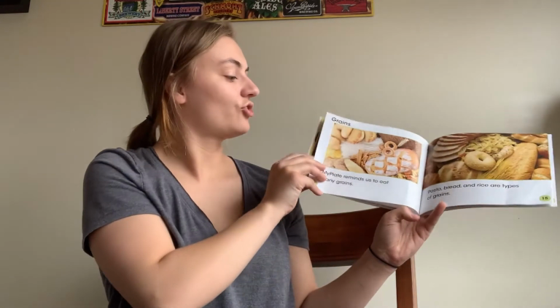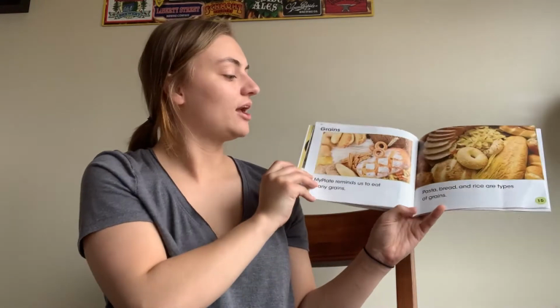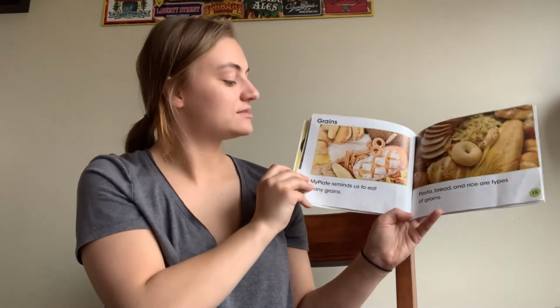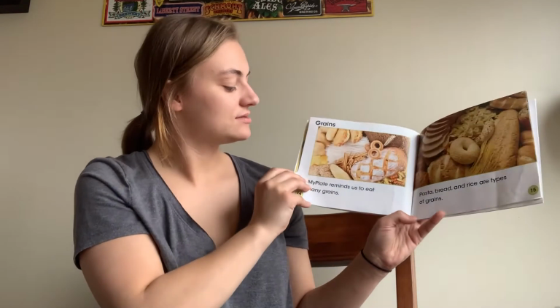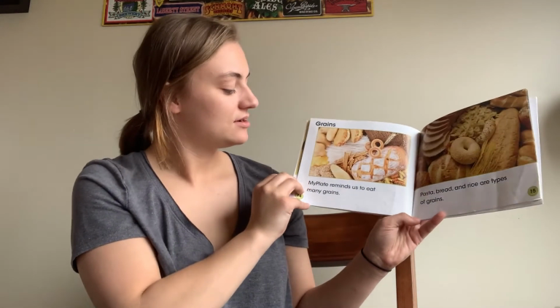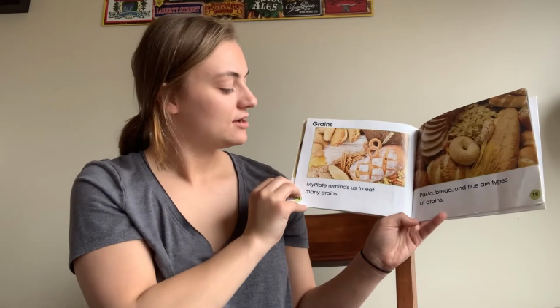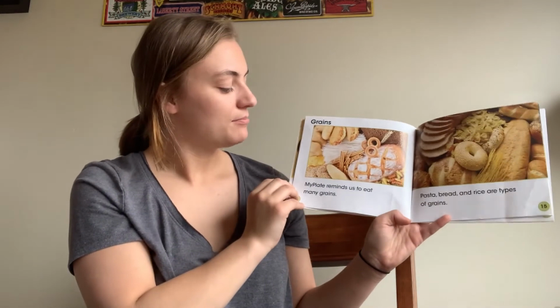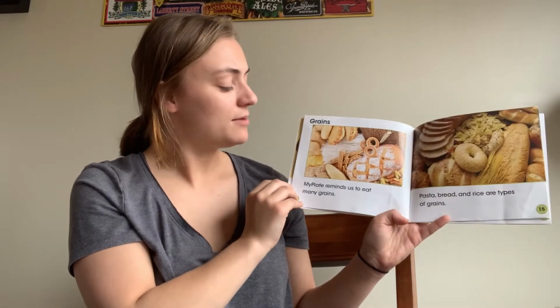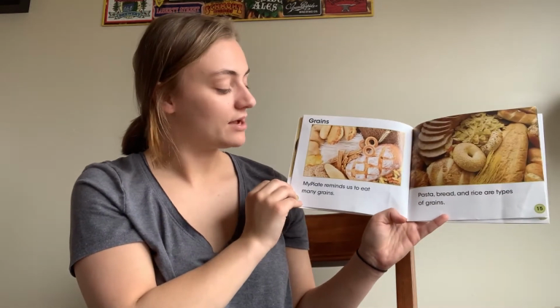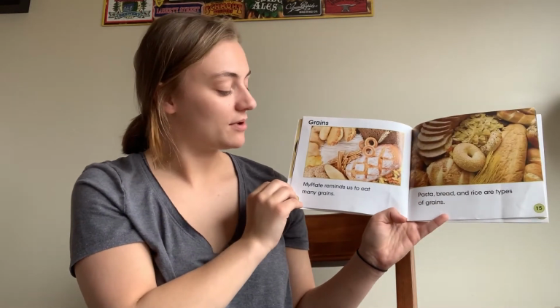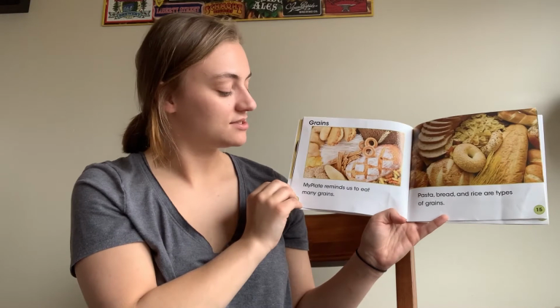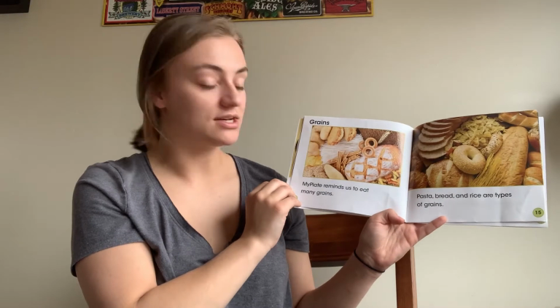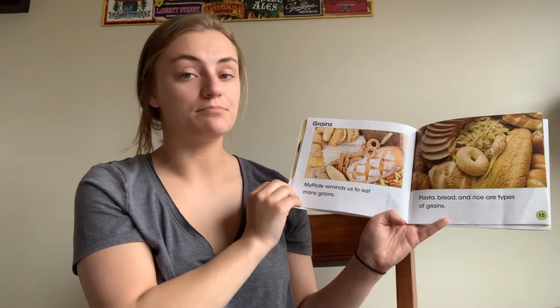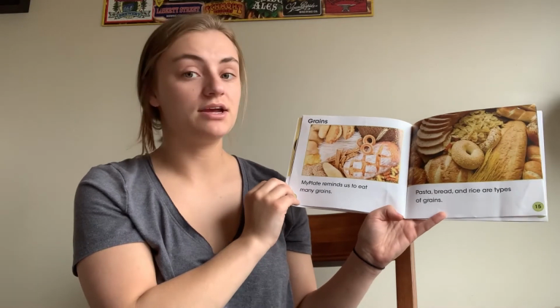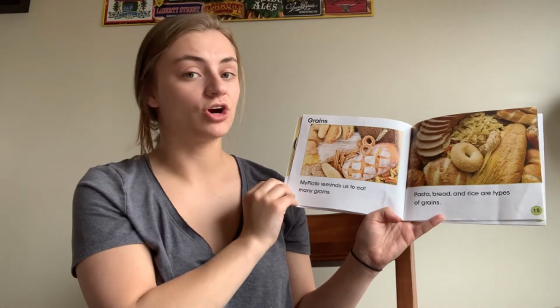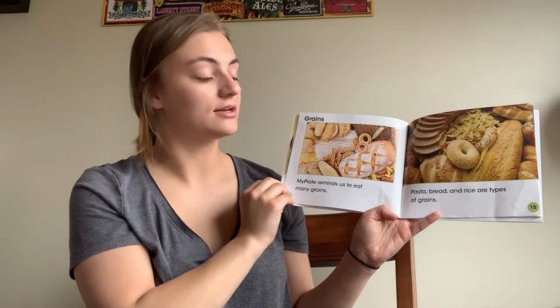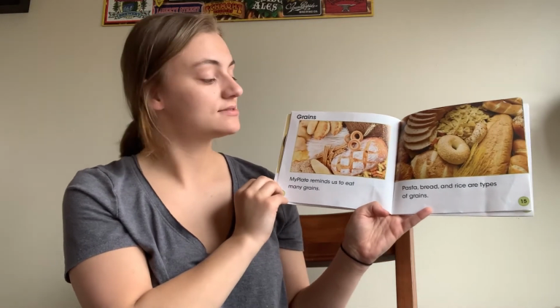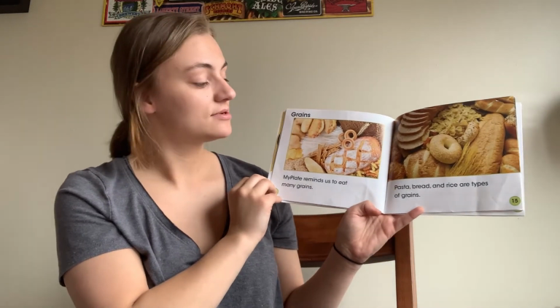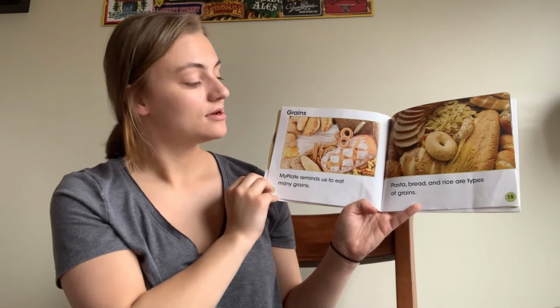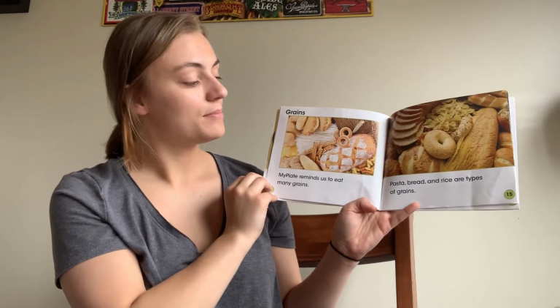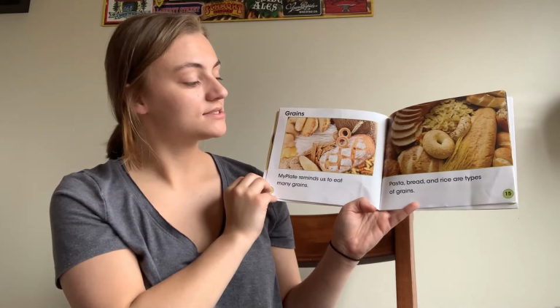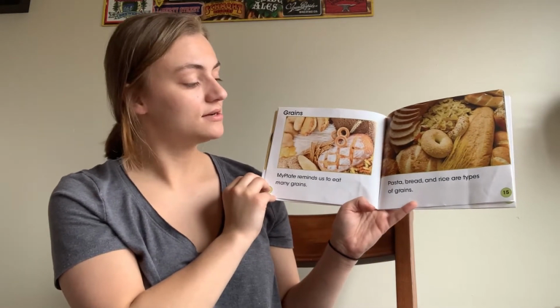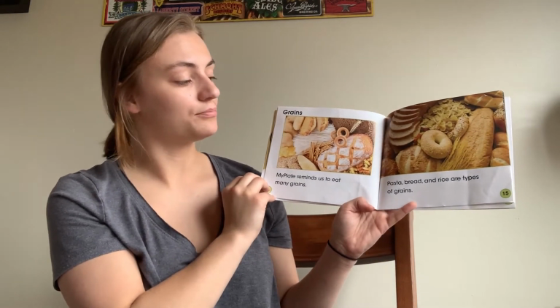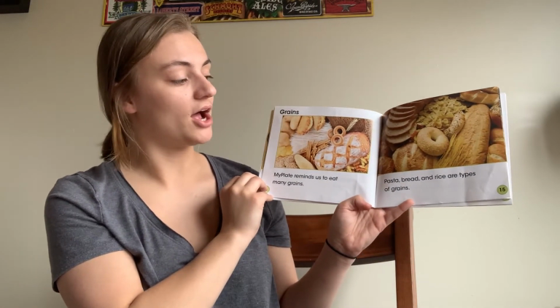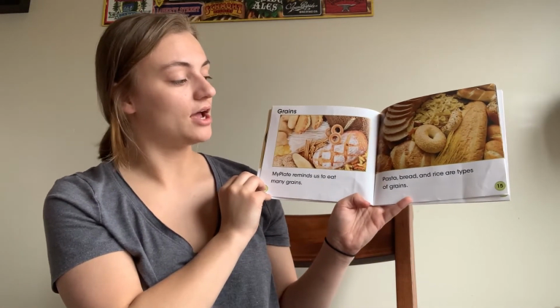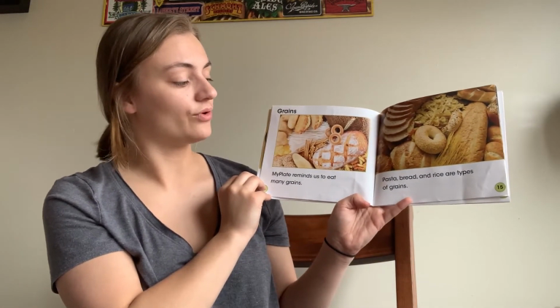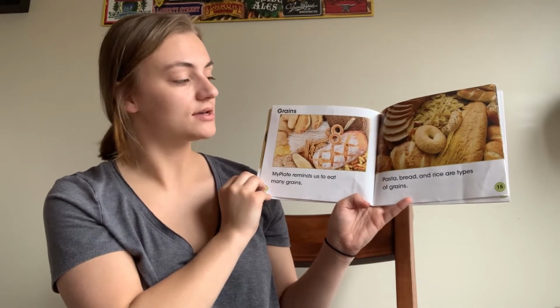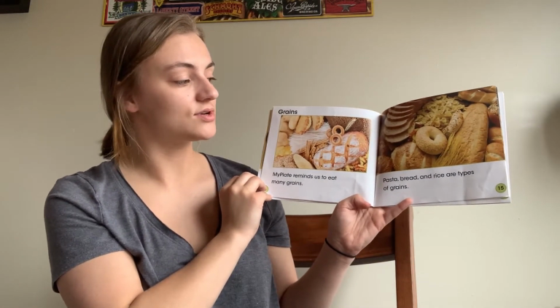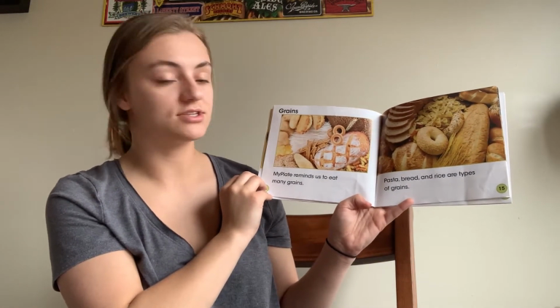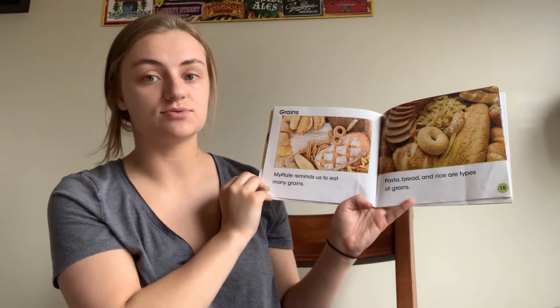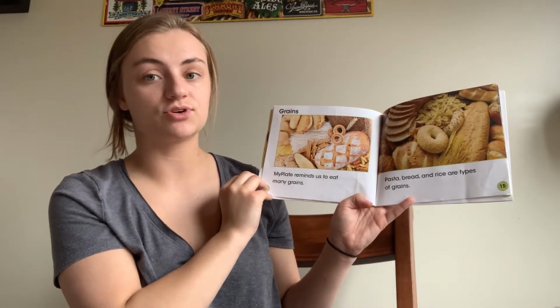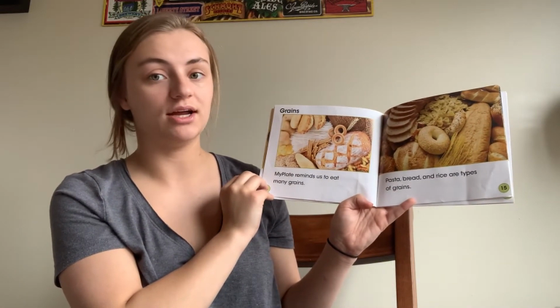Grains. My Plate reminds us to eat many grains. Pasta, bread, and rice are types of grains.